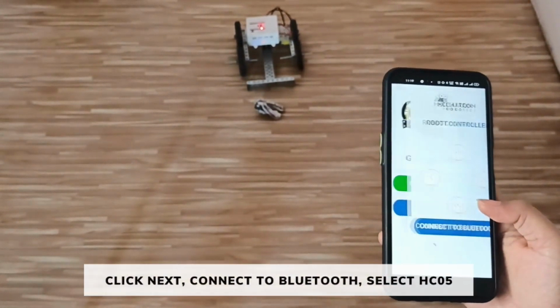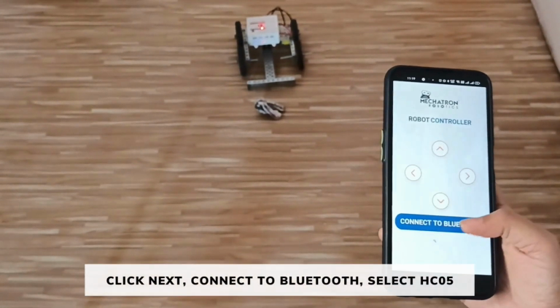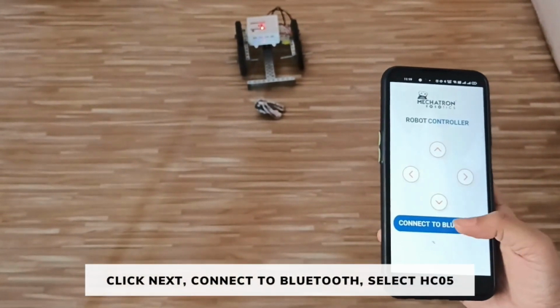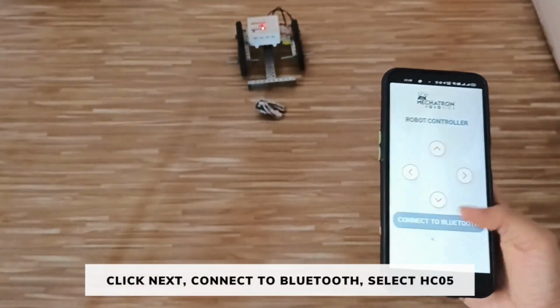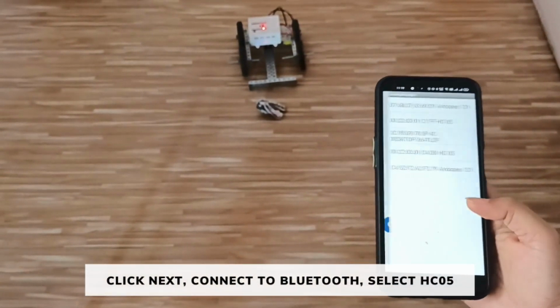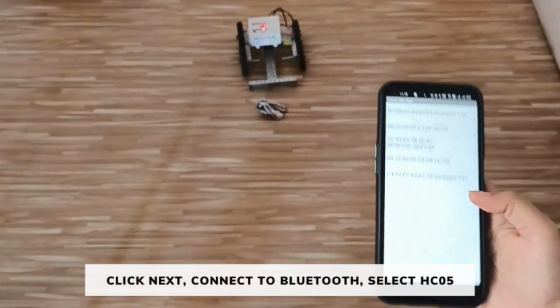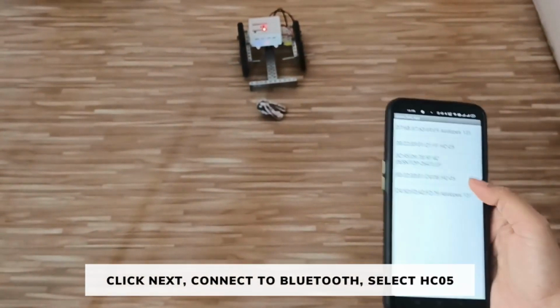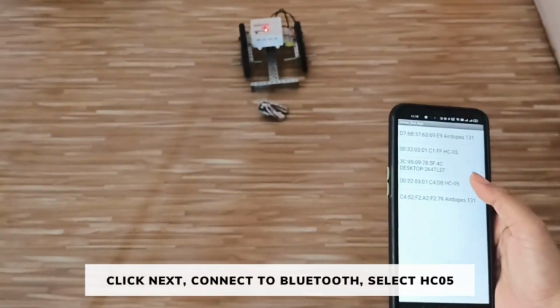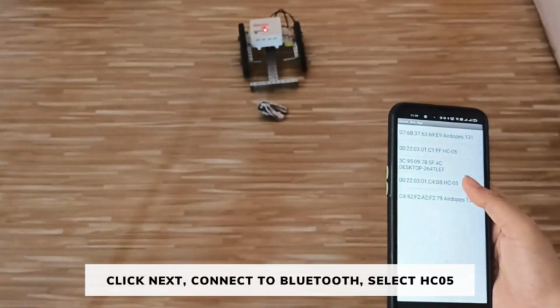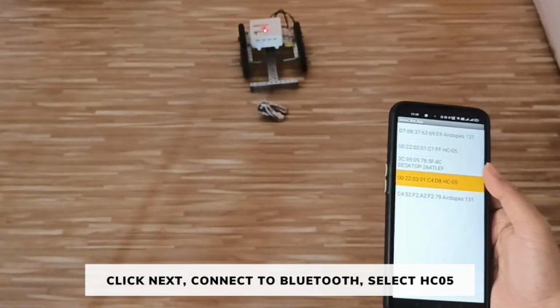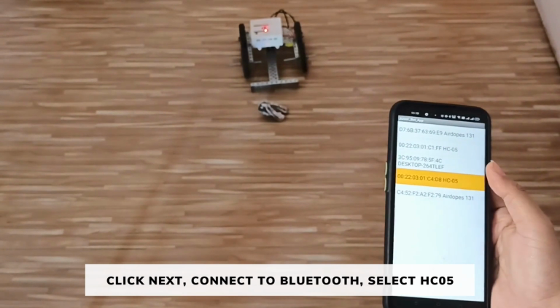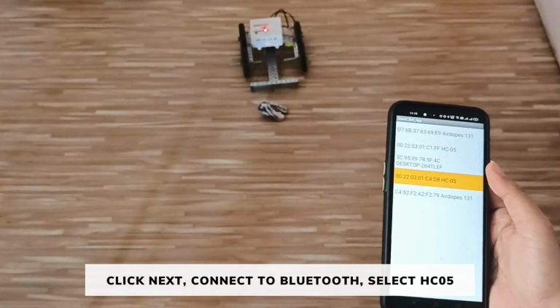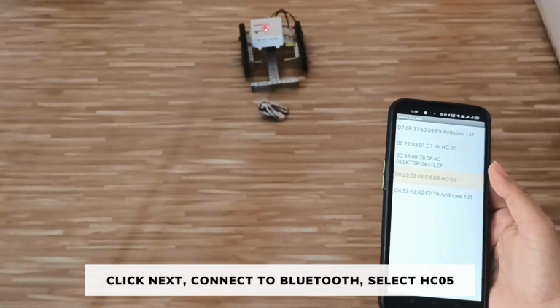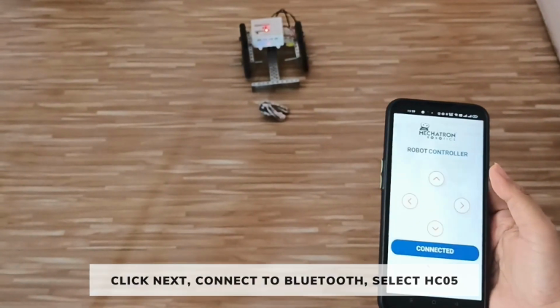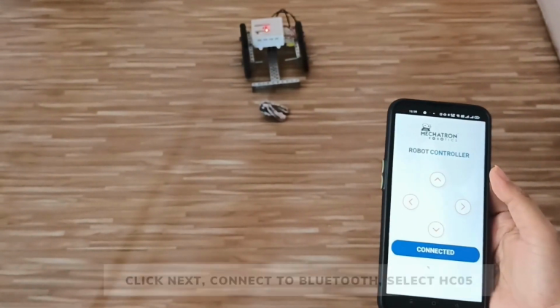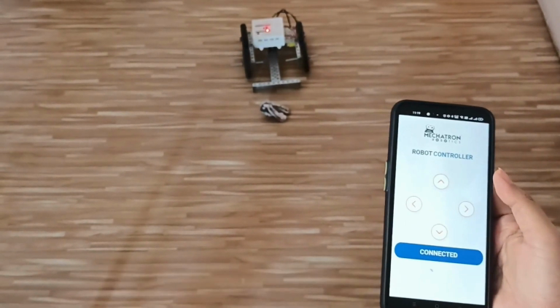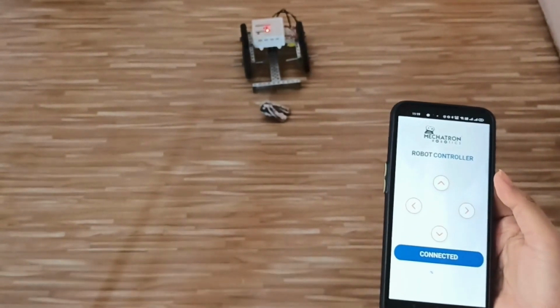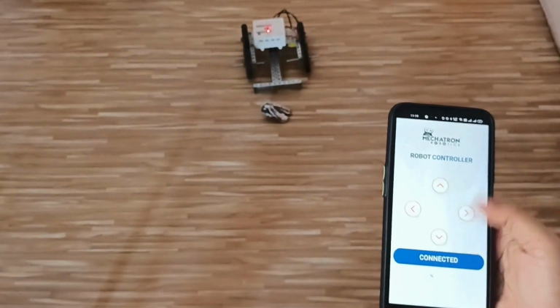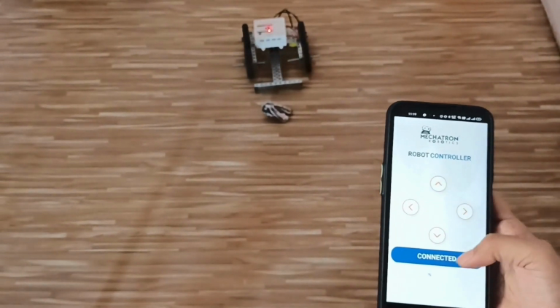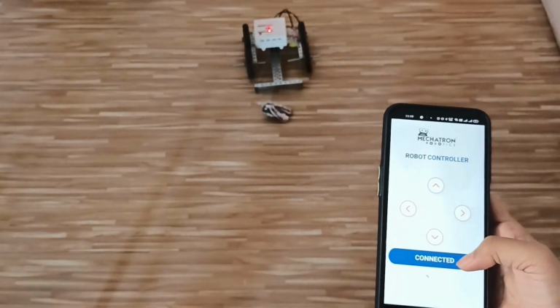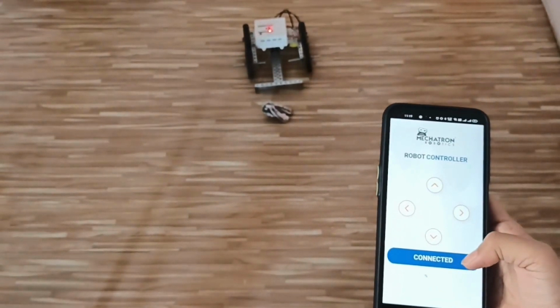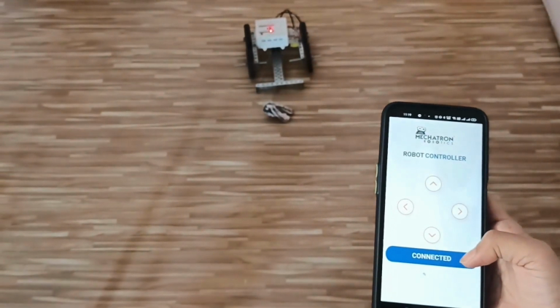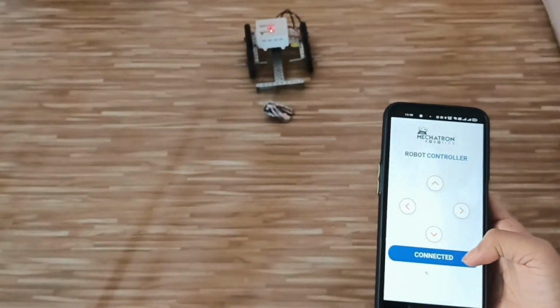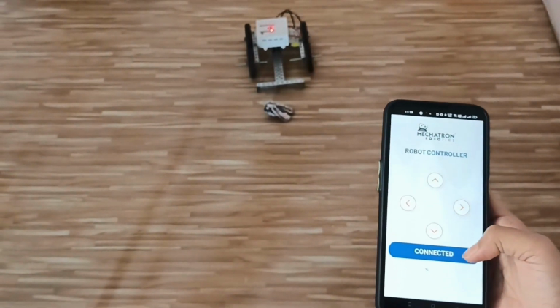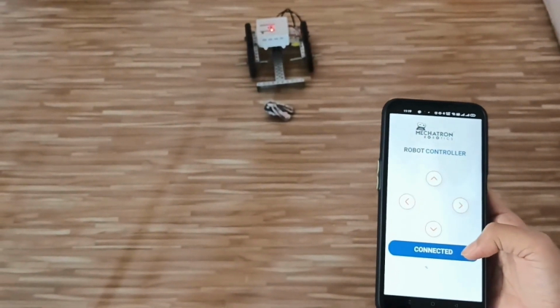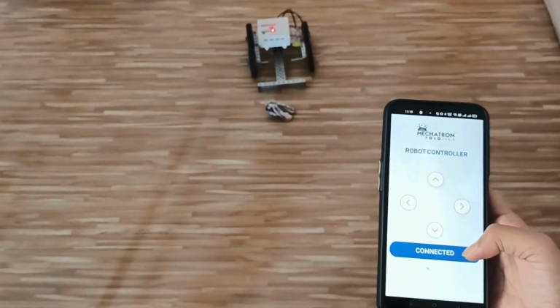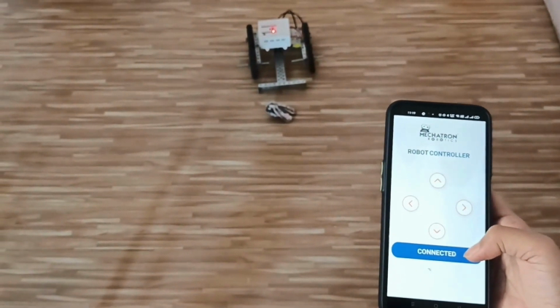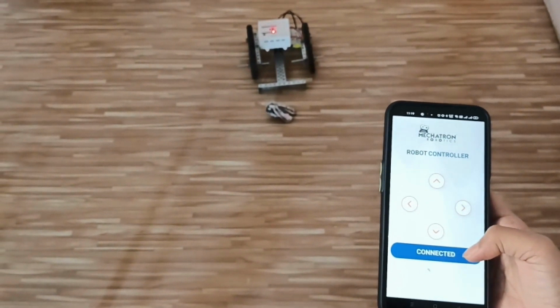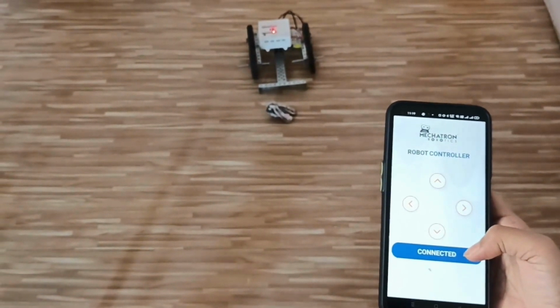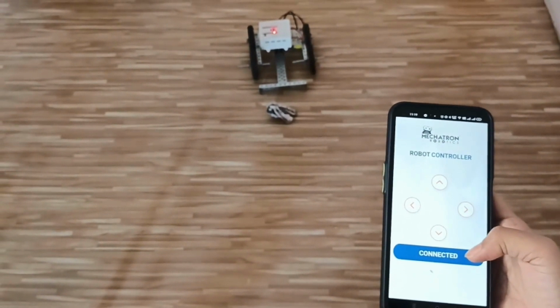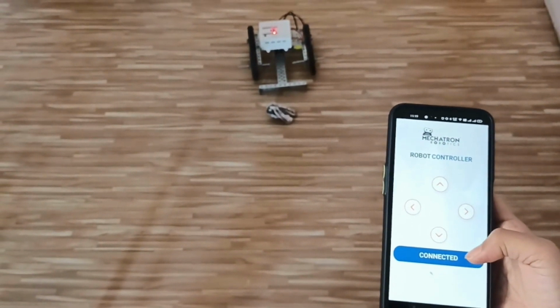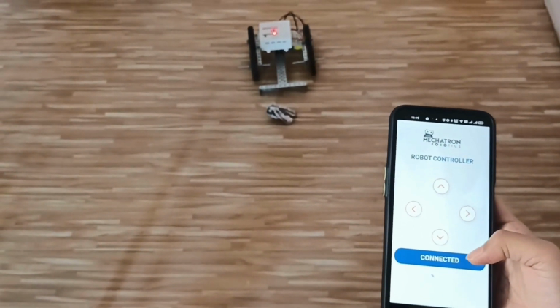Click on Connect to Bluetooth. Select HC05. It is showing connected, which means our controller is now connected to our phone.